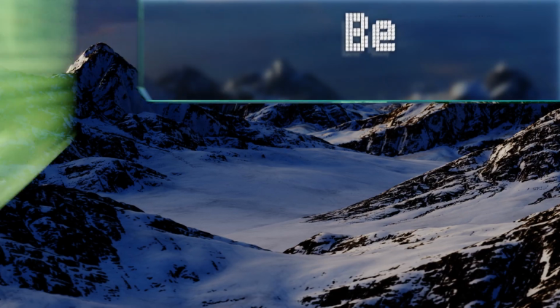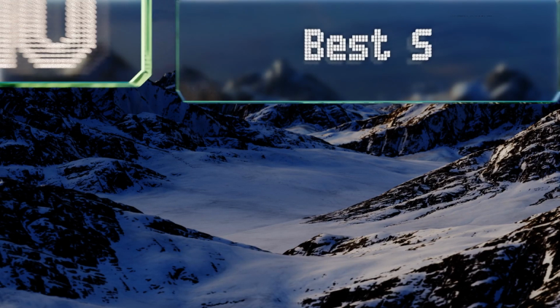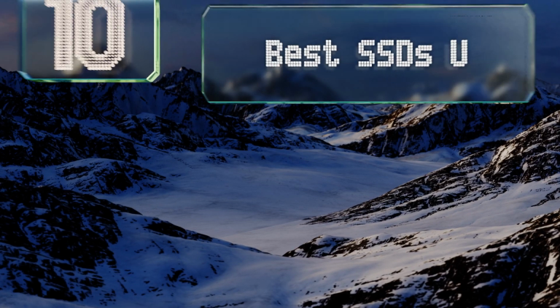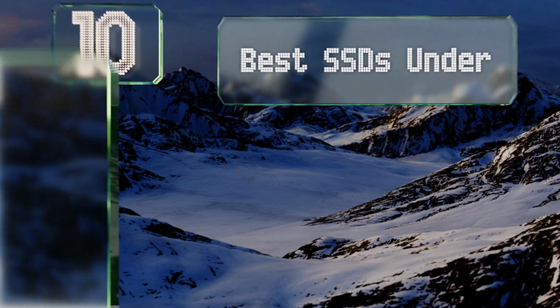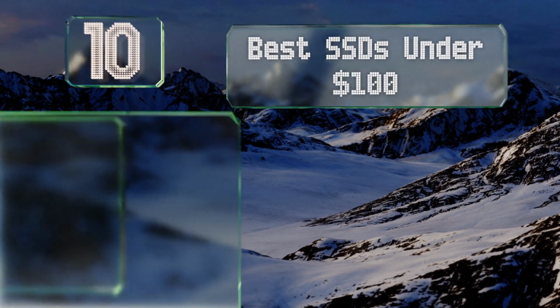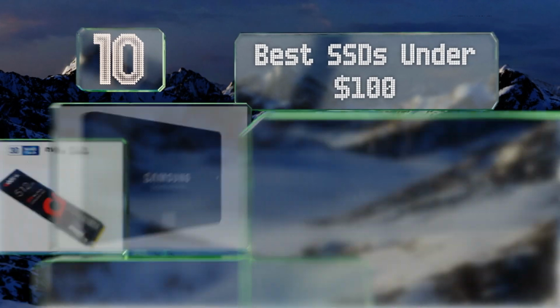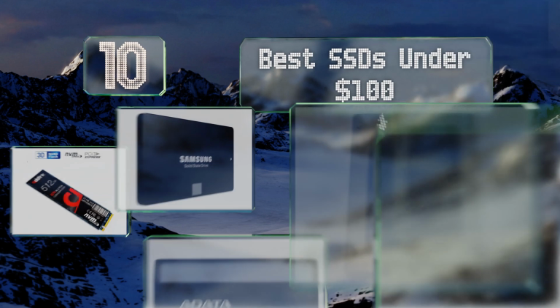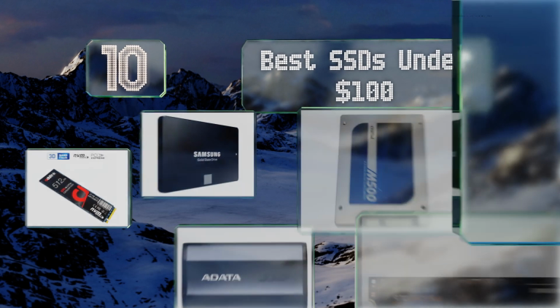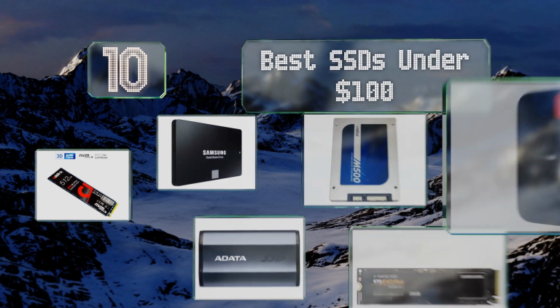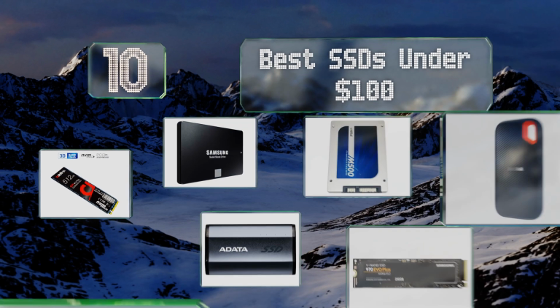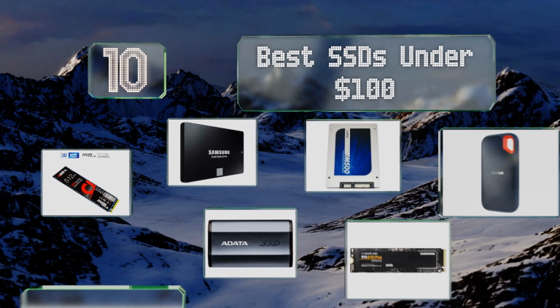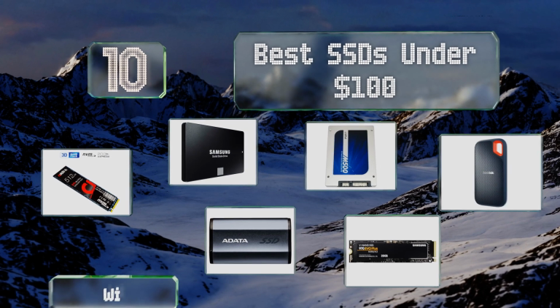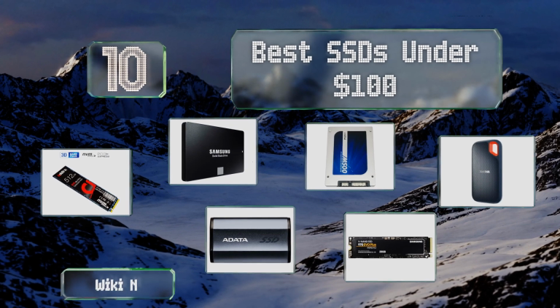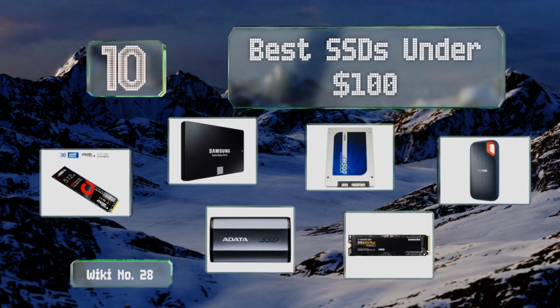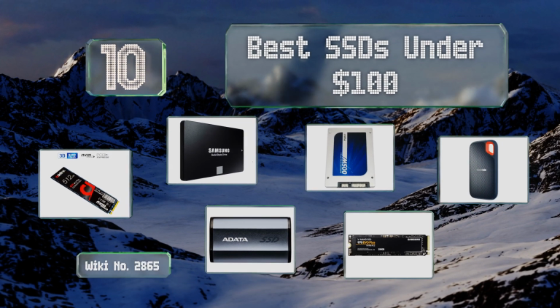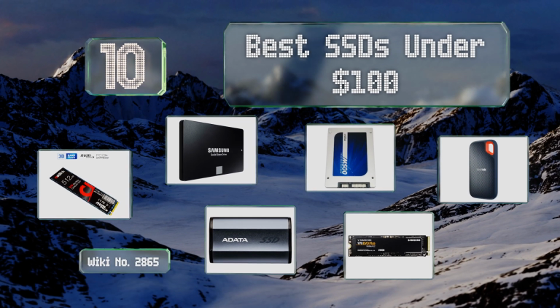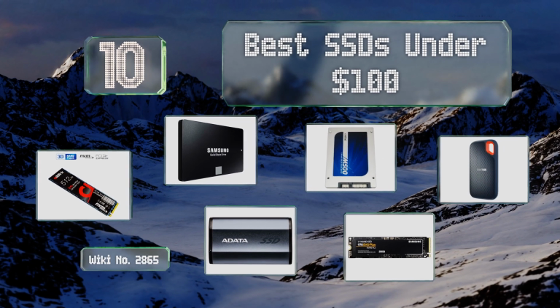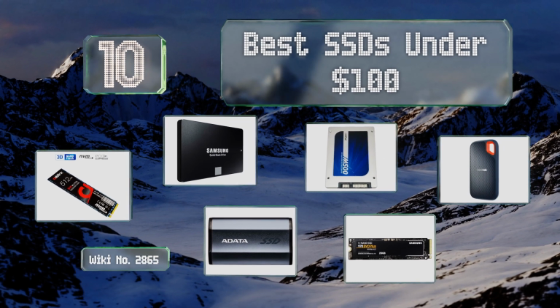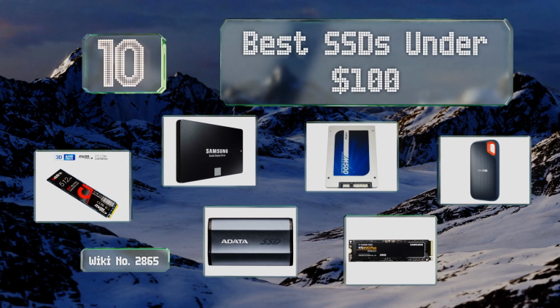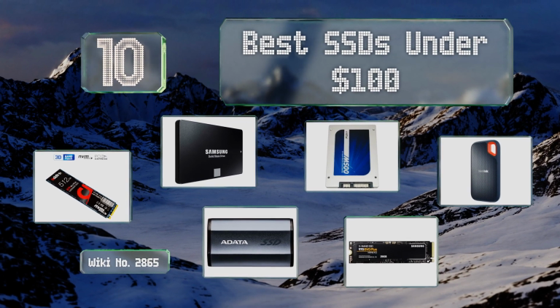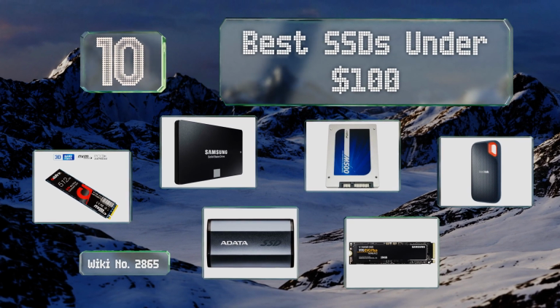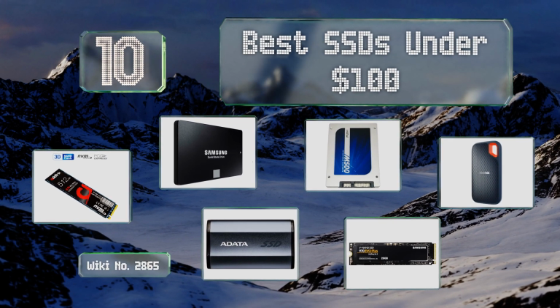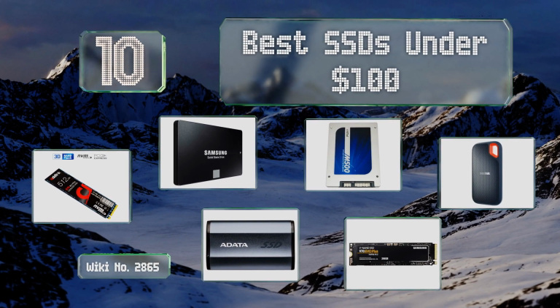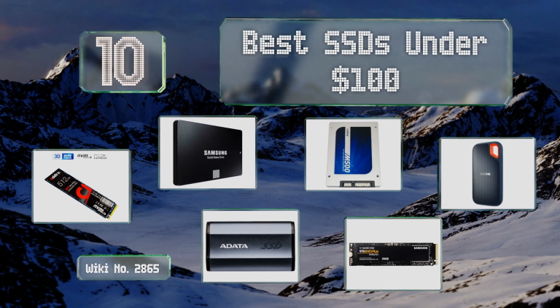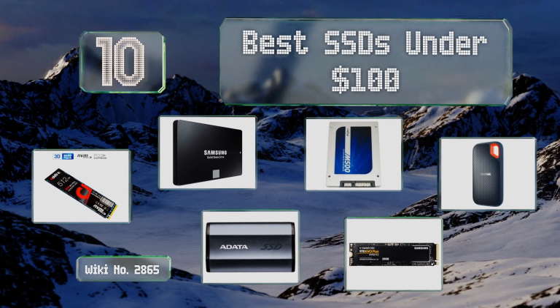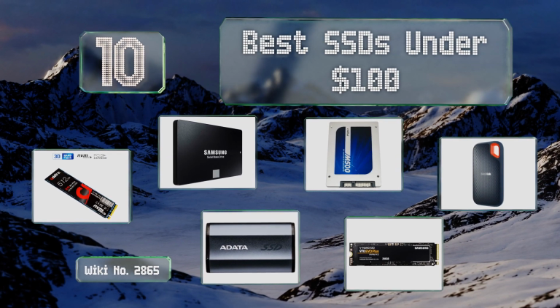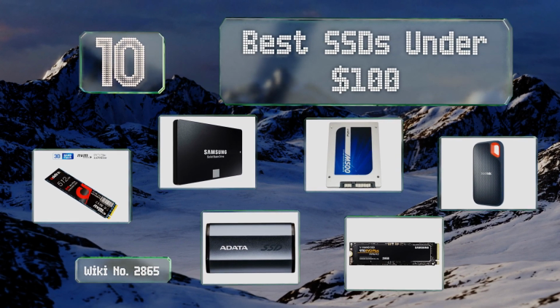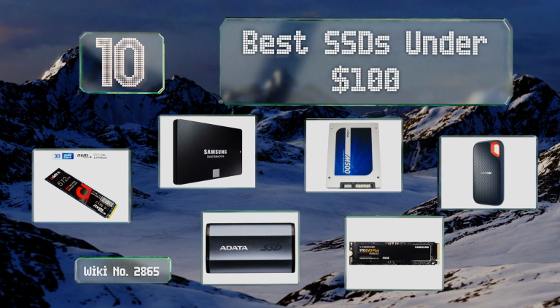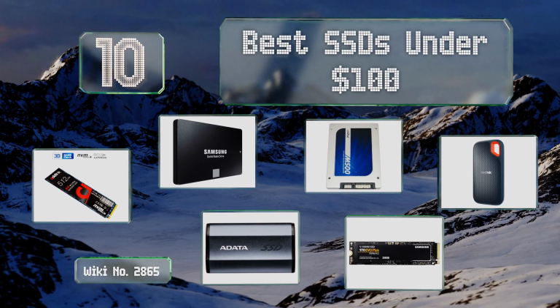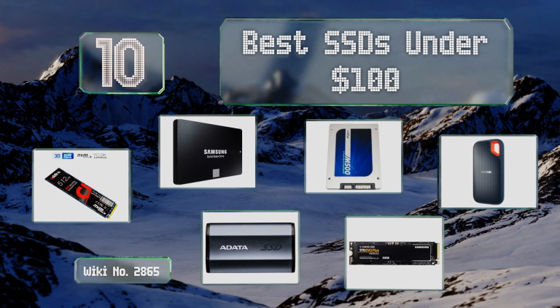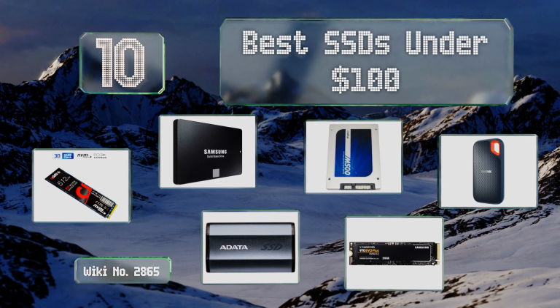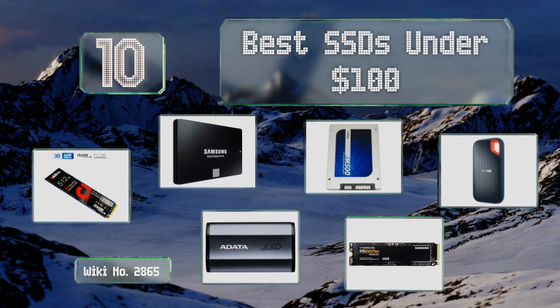EasyVid presents the 10 best SSDs under $100. Let's get started with the list.